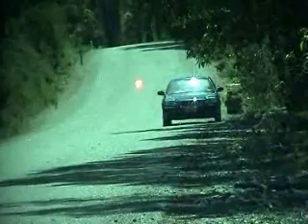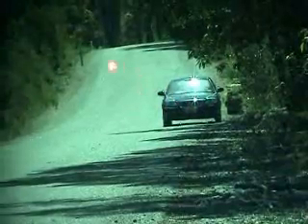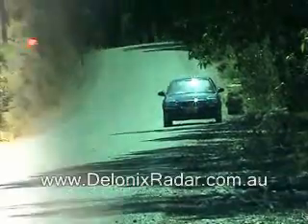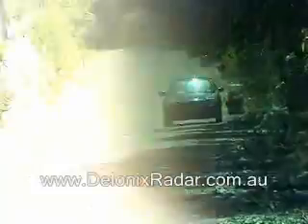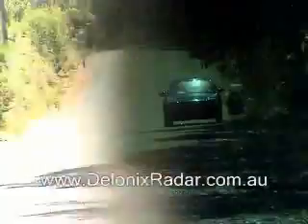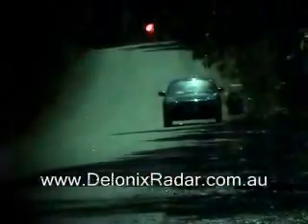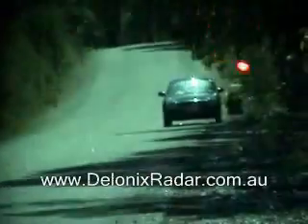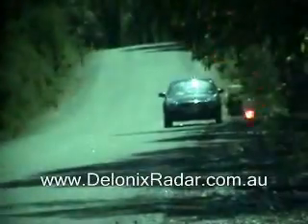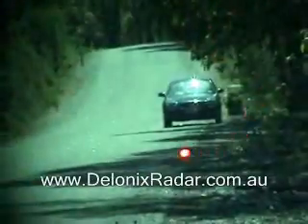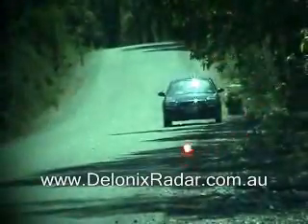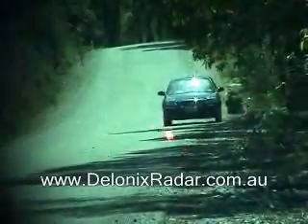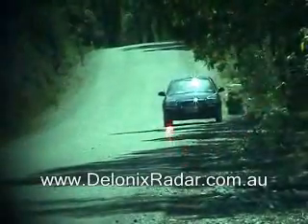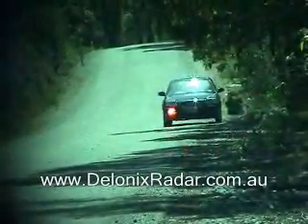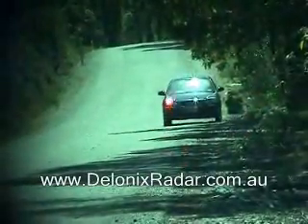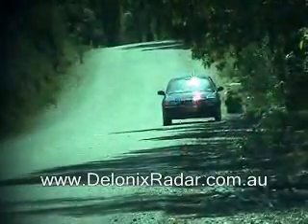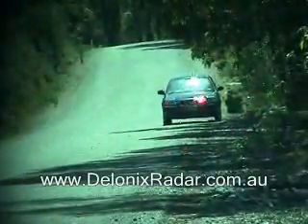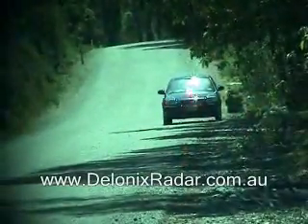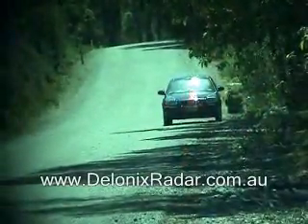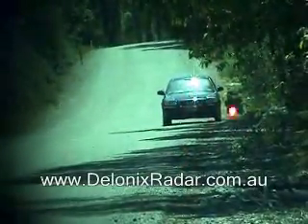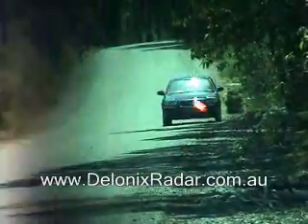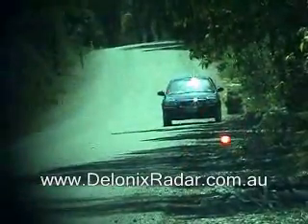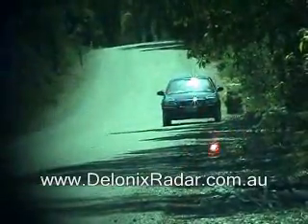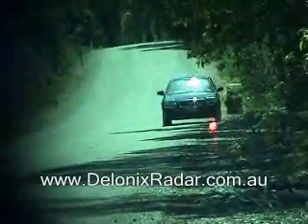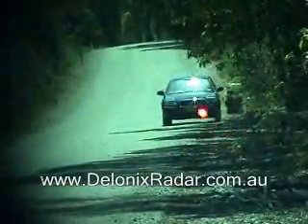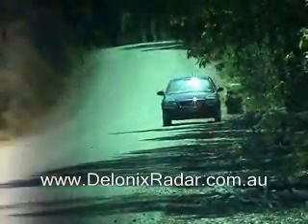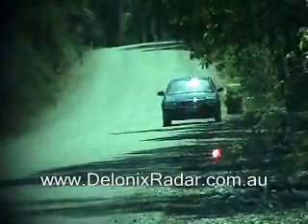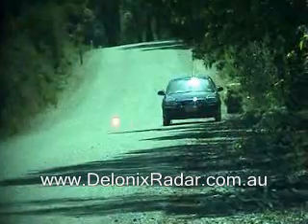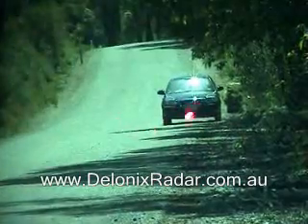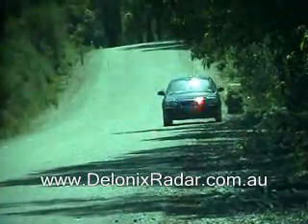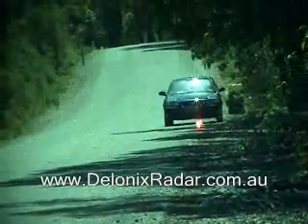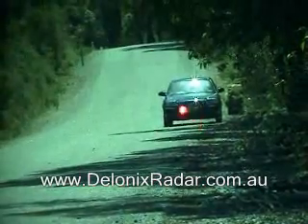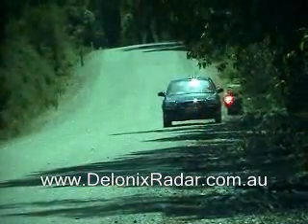This is the laser detection at 100 meter test with the Valentine 1 mounted low and central on the windscreen. Three shots across the front of the vehicle.